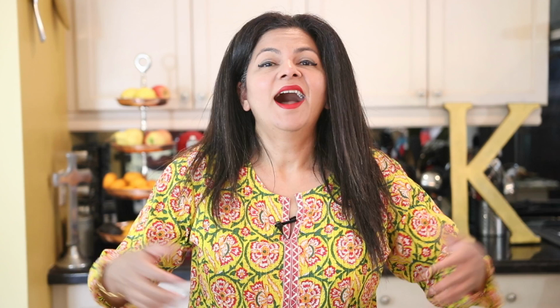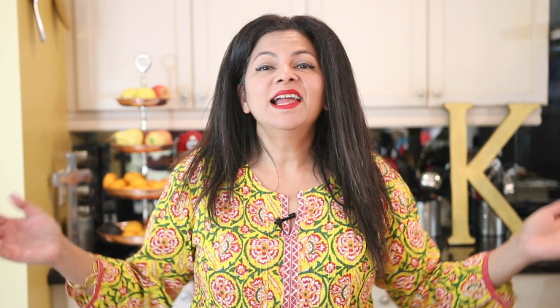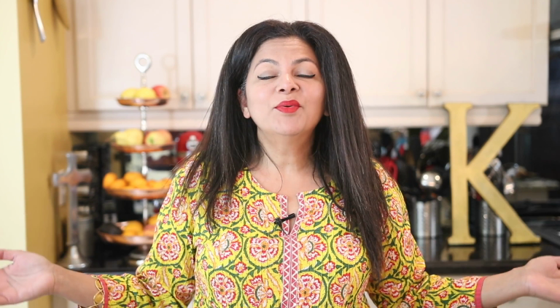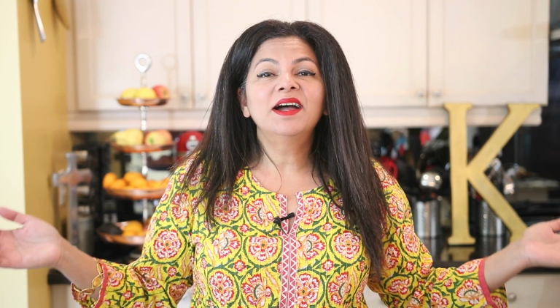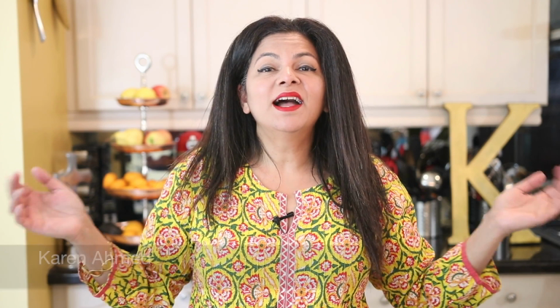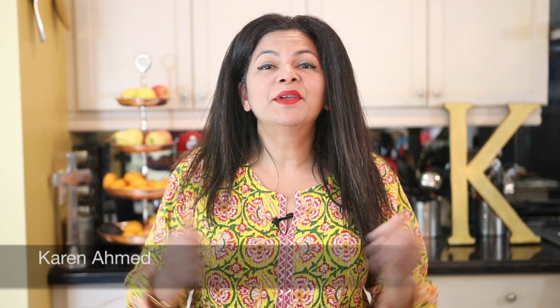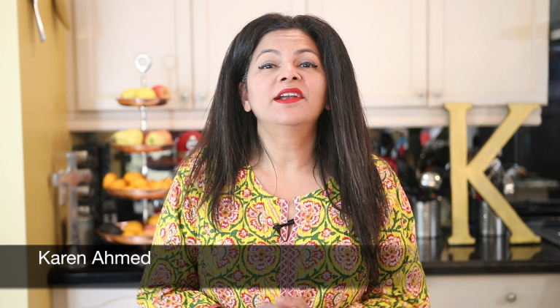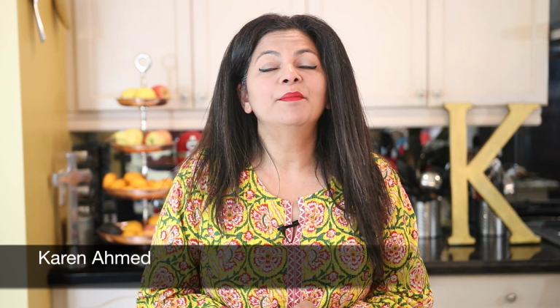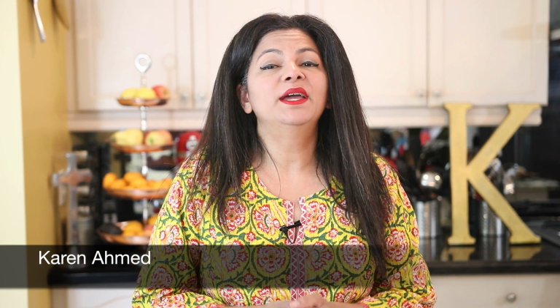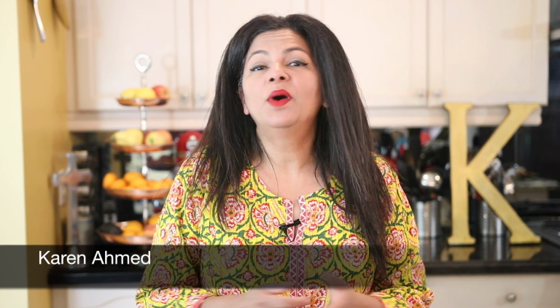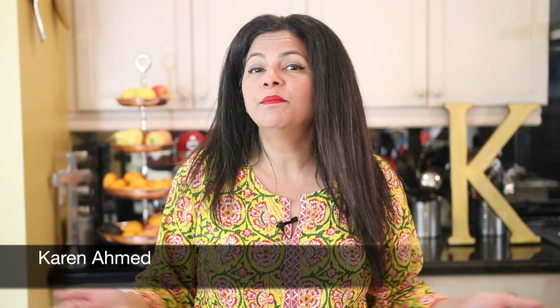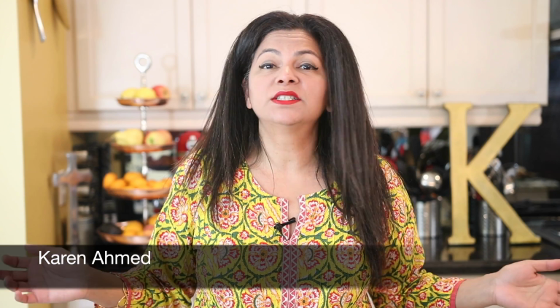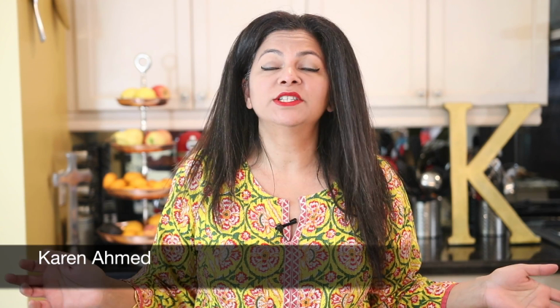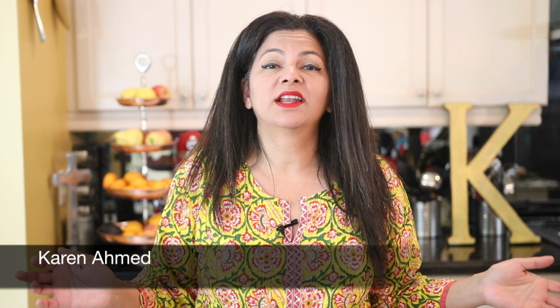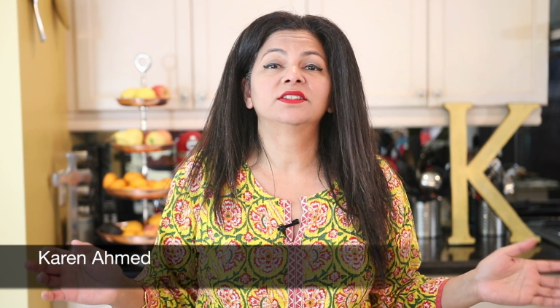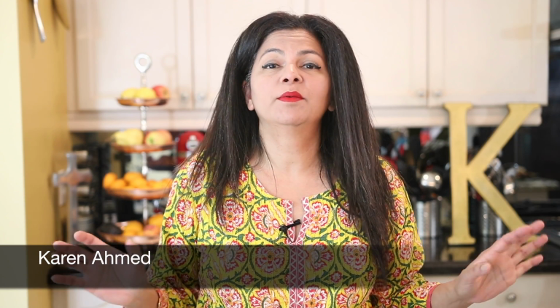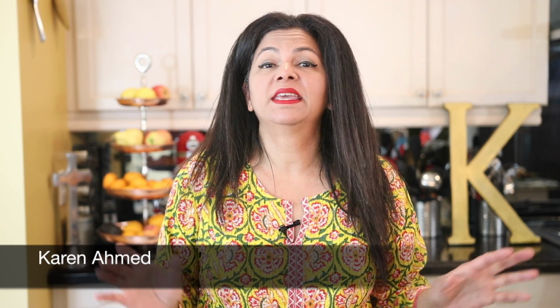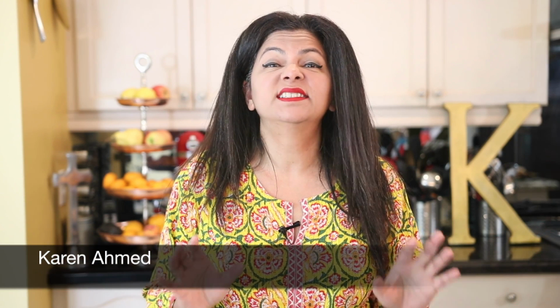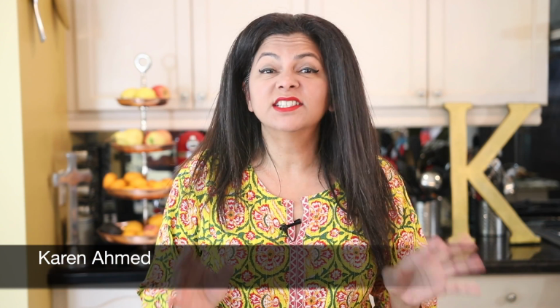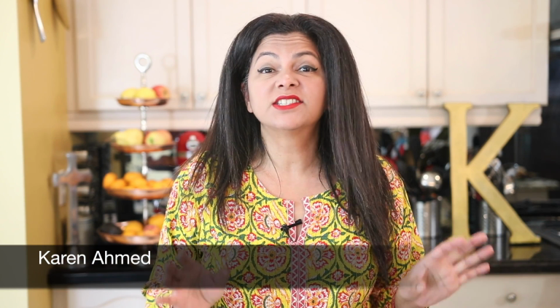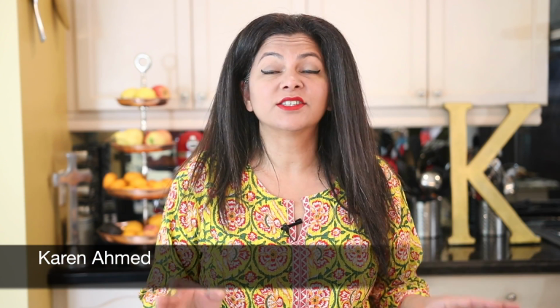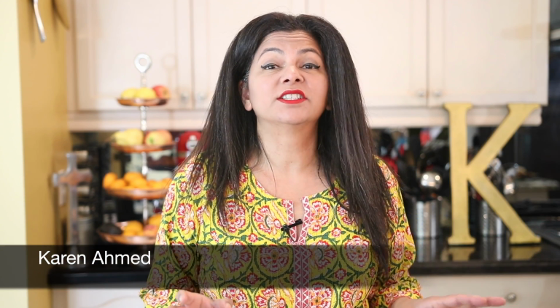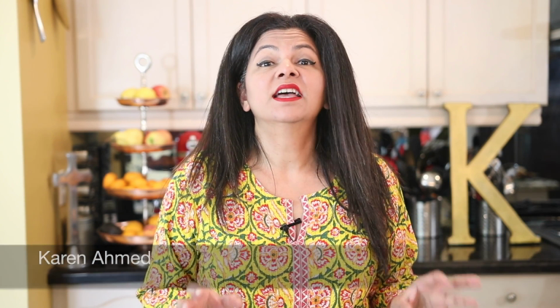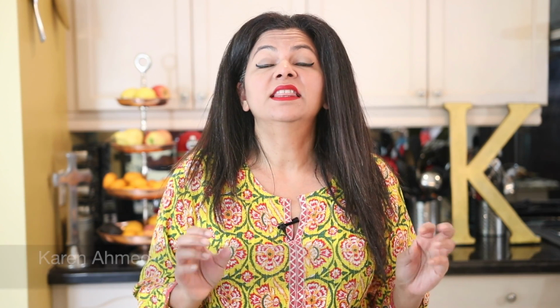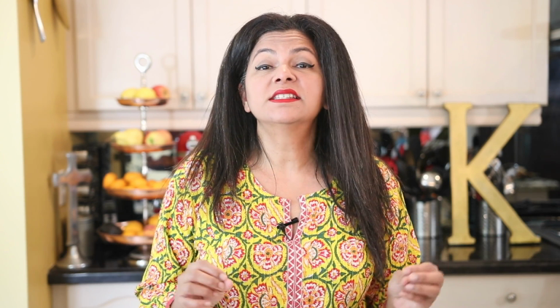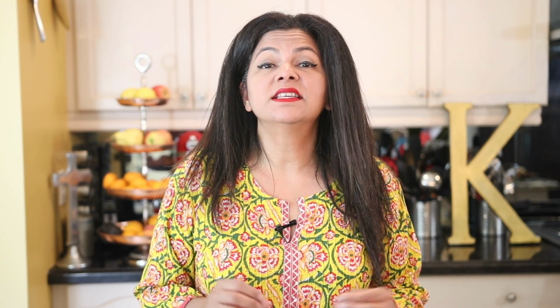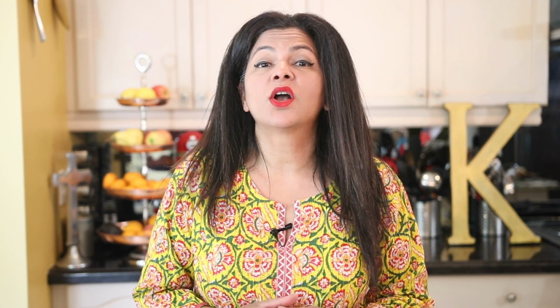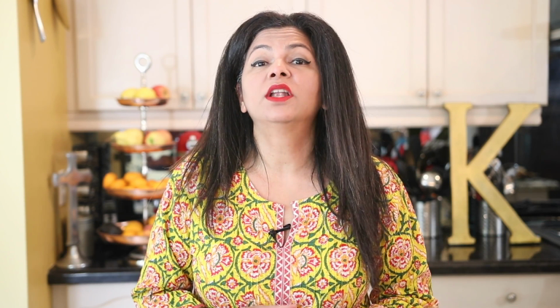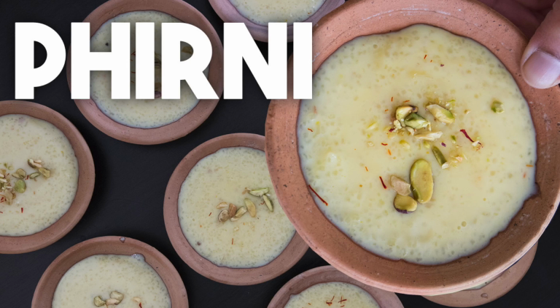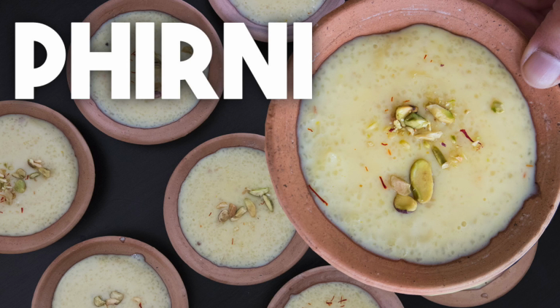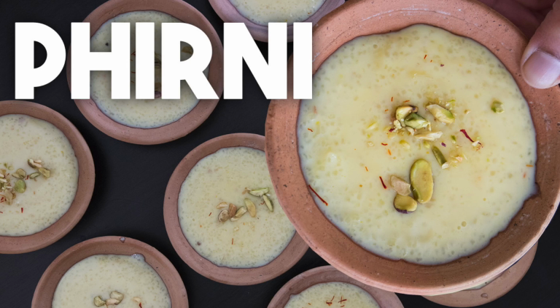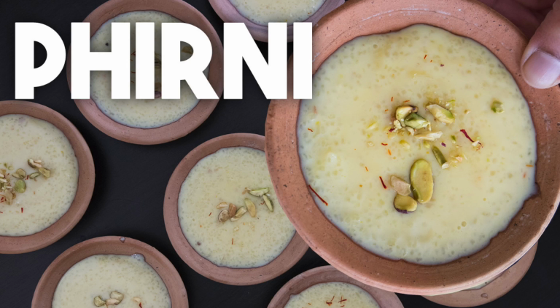Hi everyone, I'm Karen Ahmed. Welcome back to my channel. Today we're making a delicious dessert called Firni.